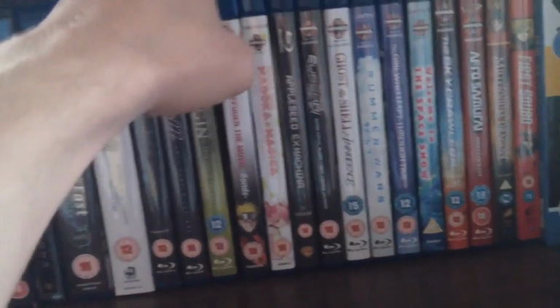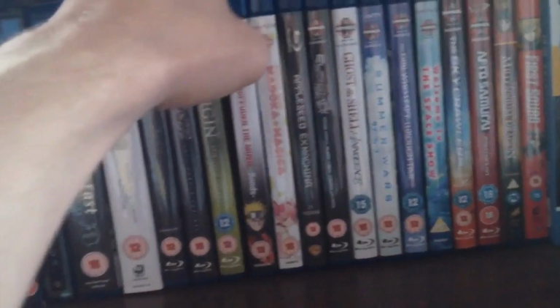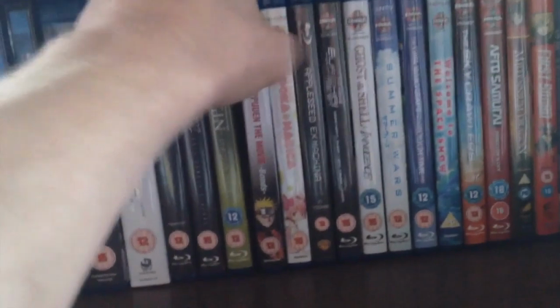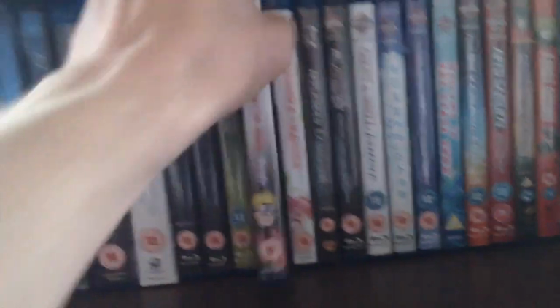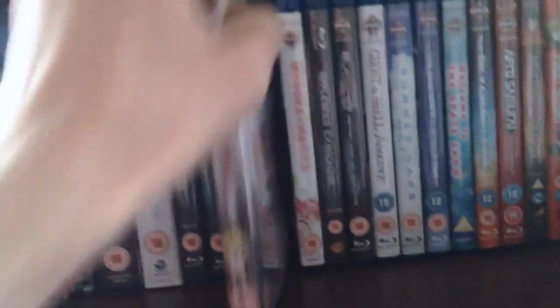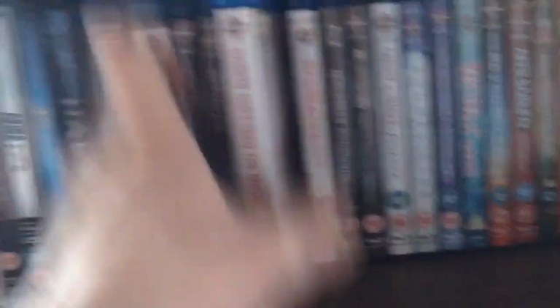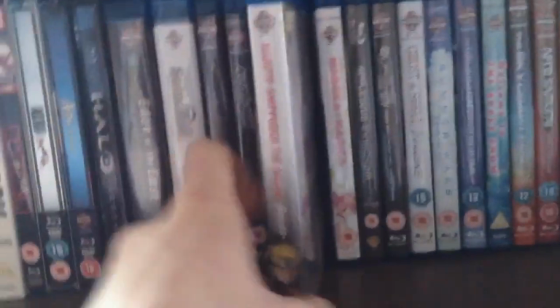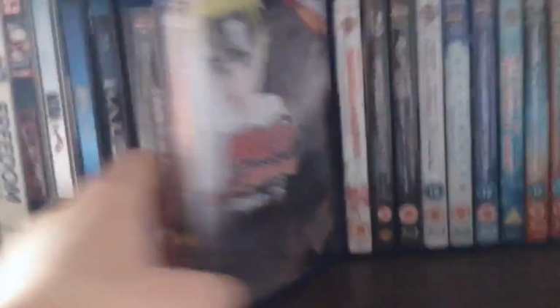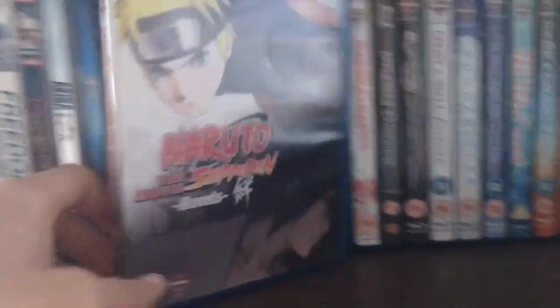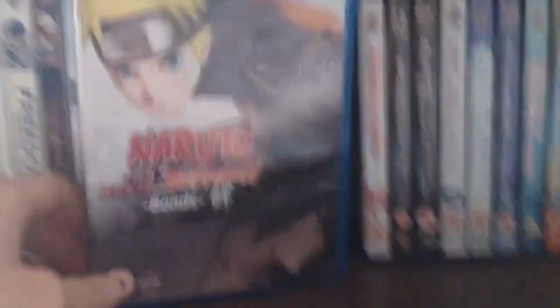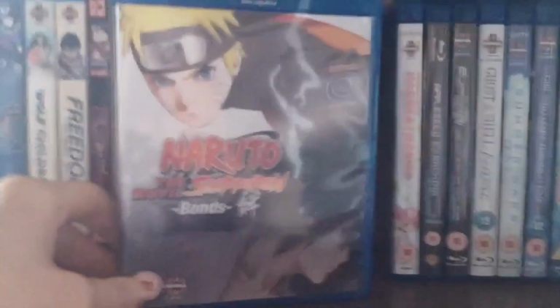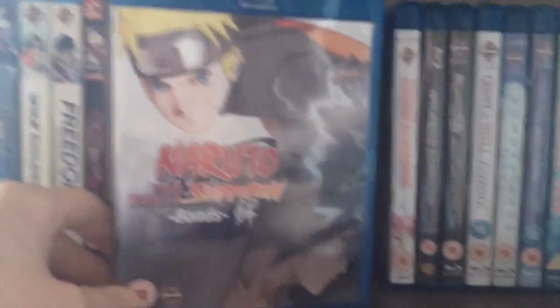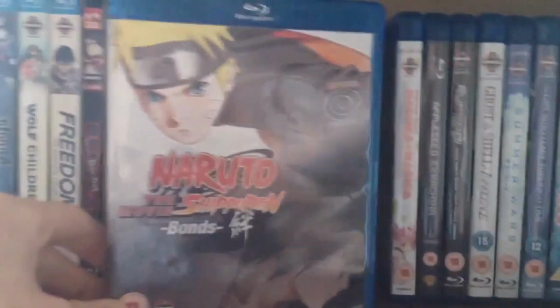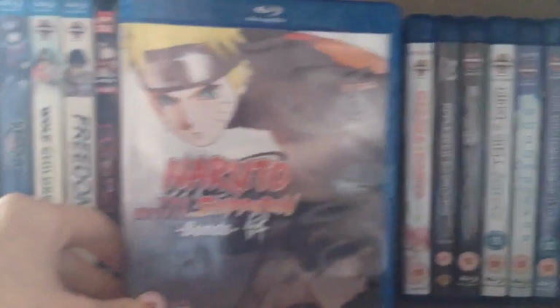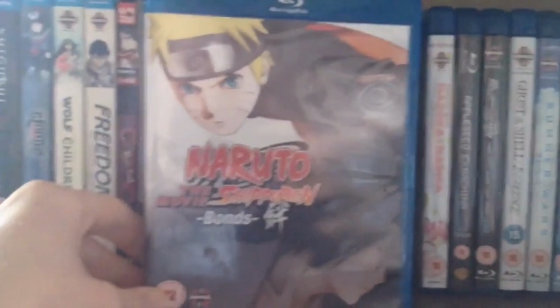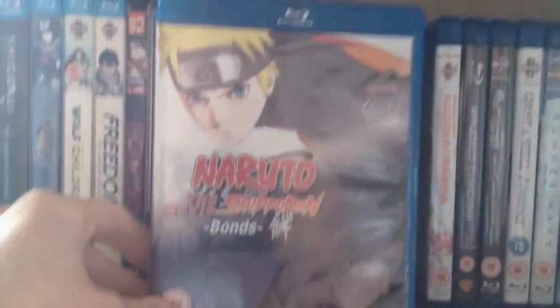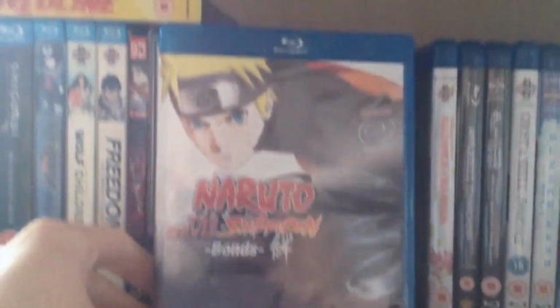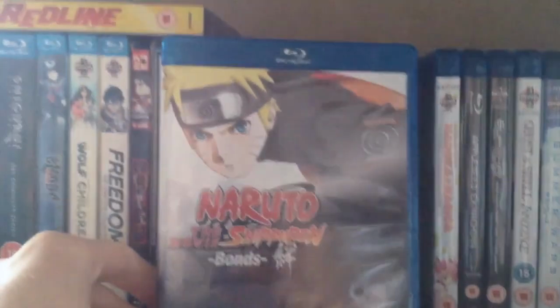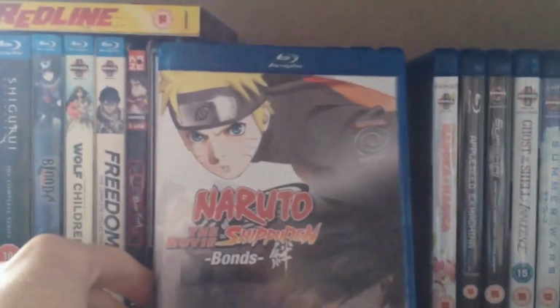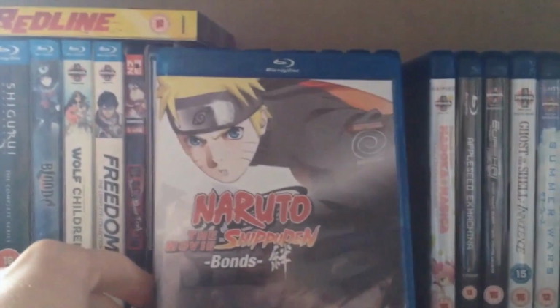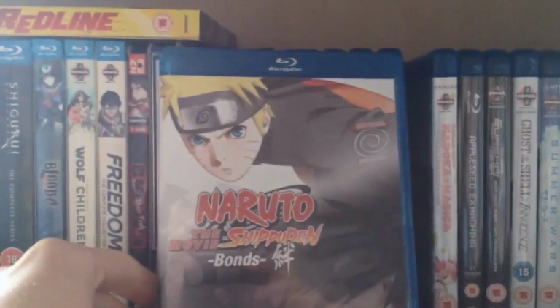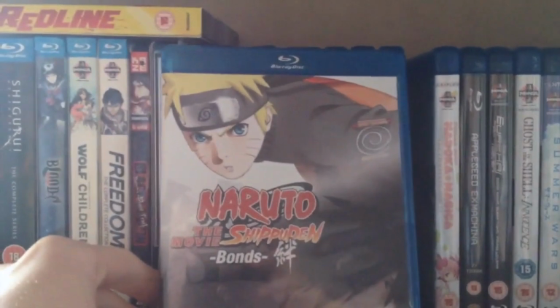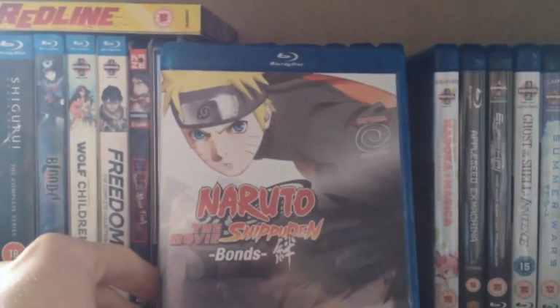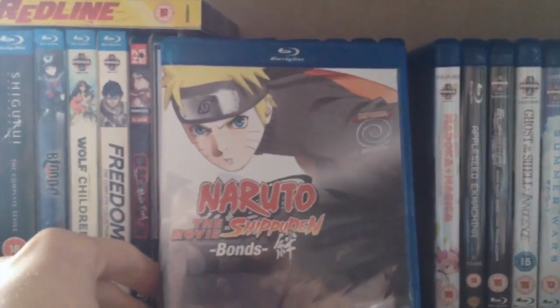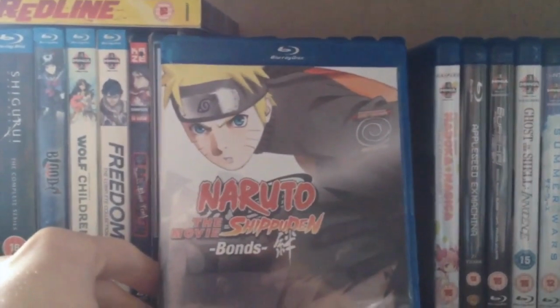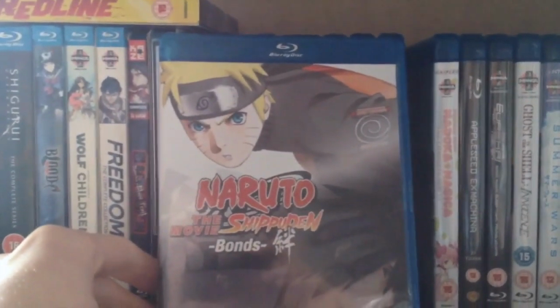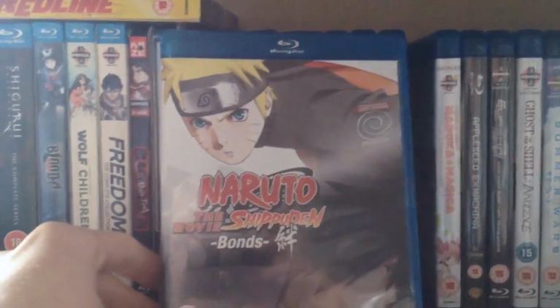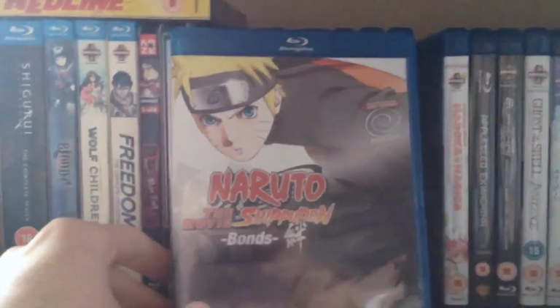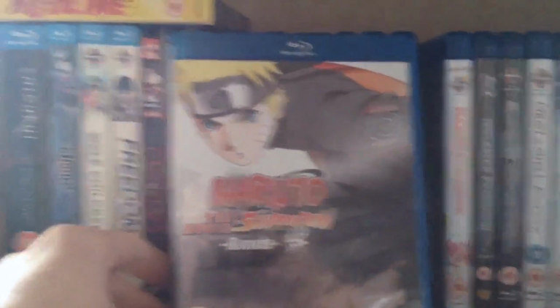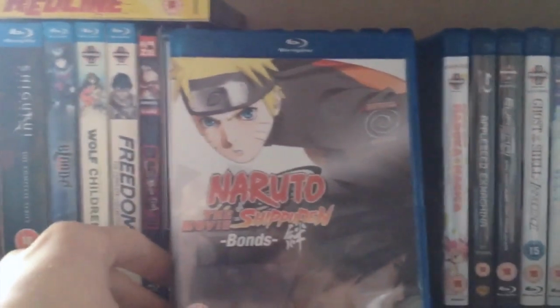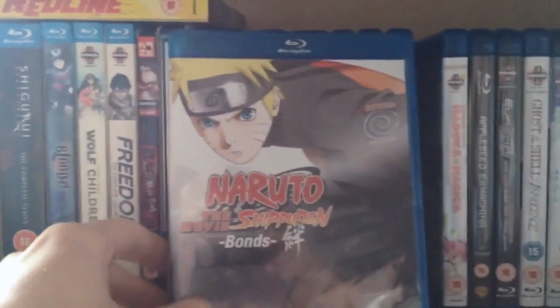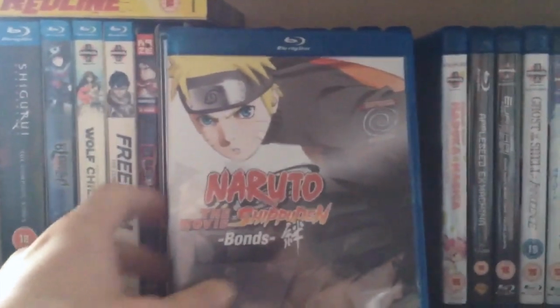I think this is the first or maybe second Naruto Shippuden movie — Bonds. I think this is the second one.